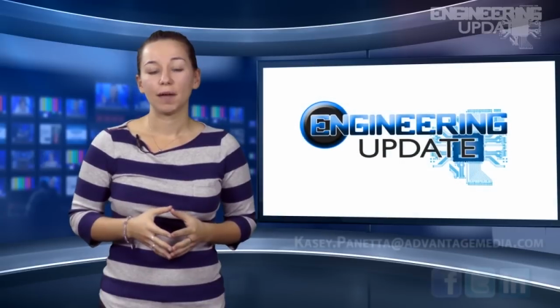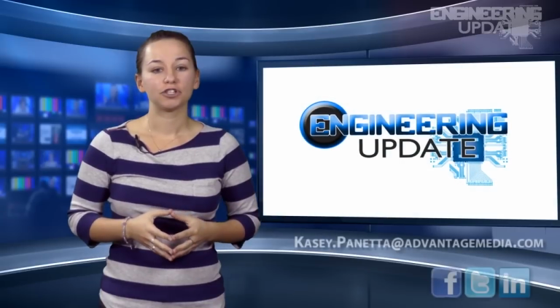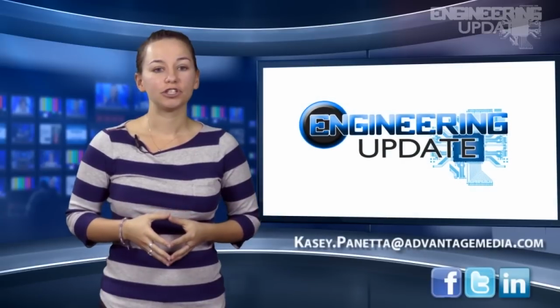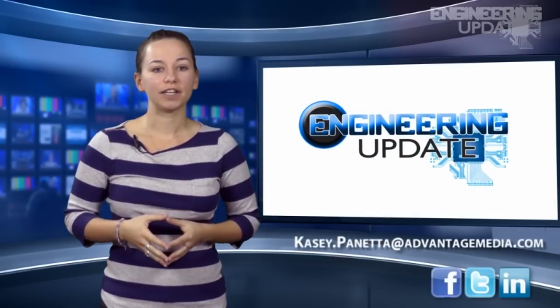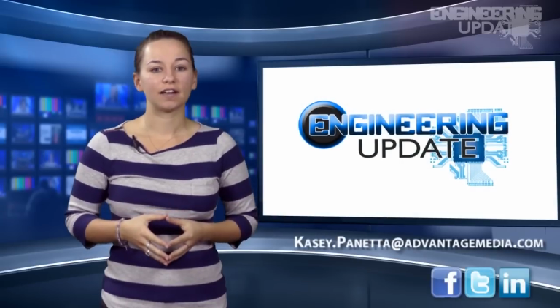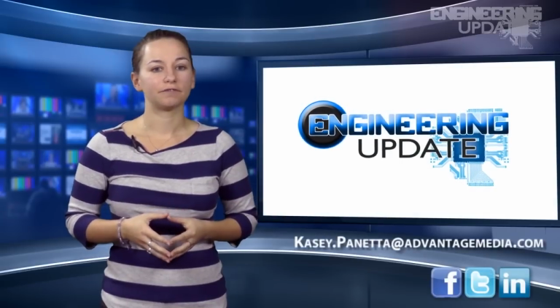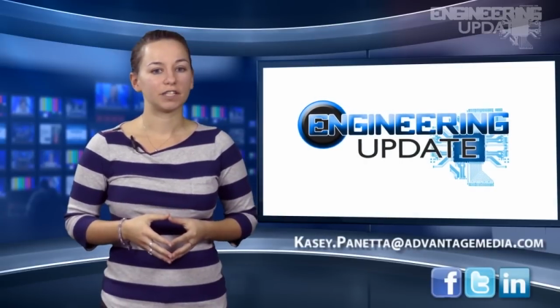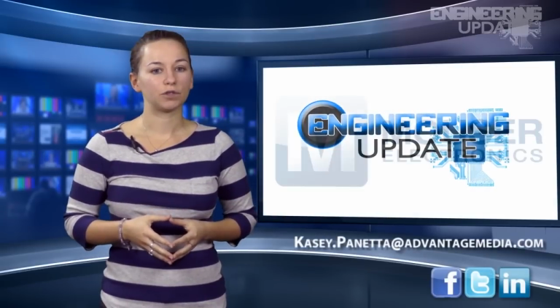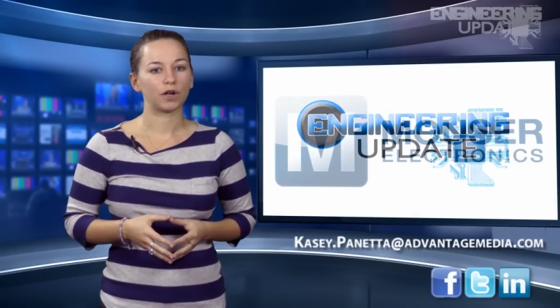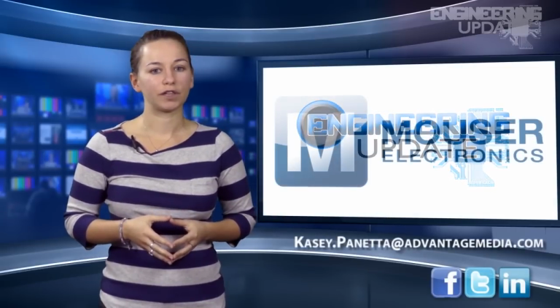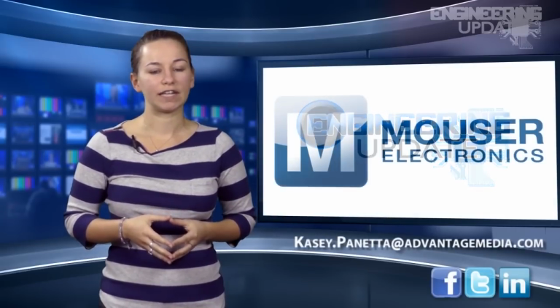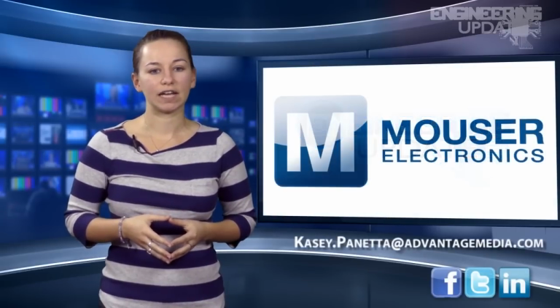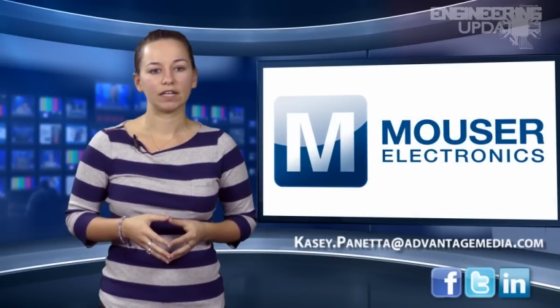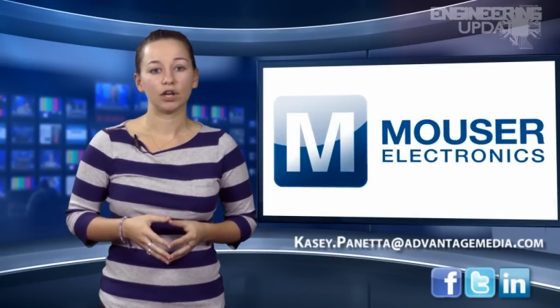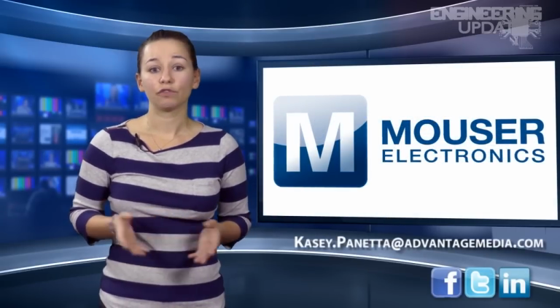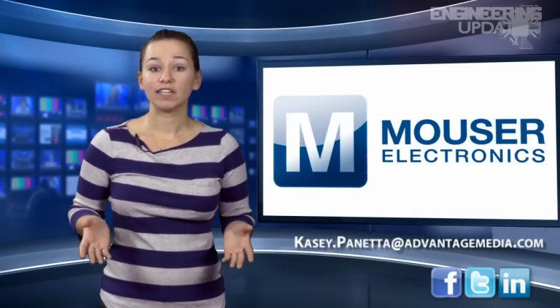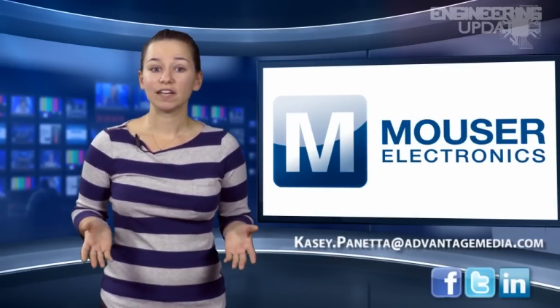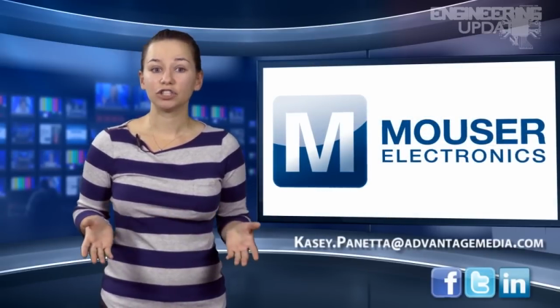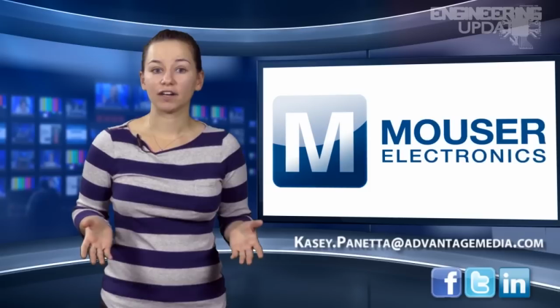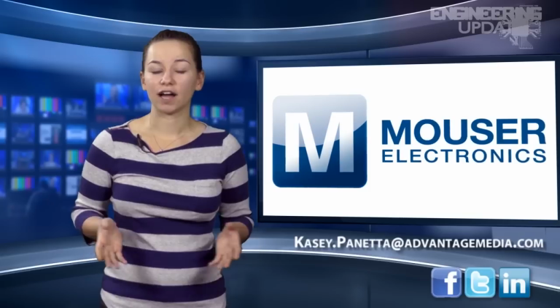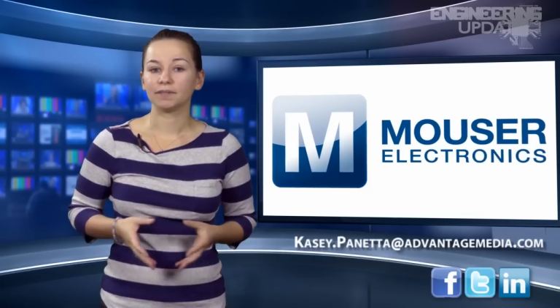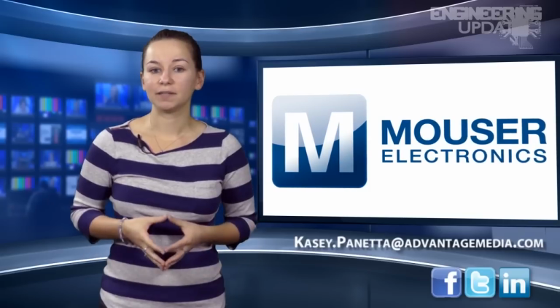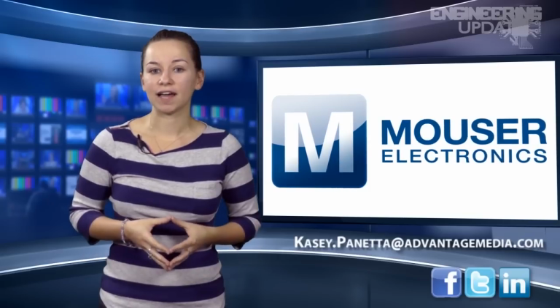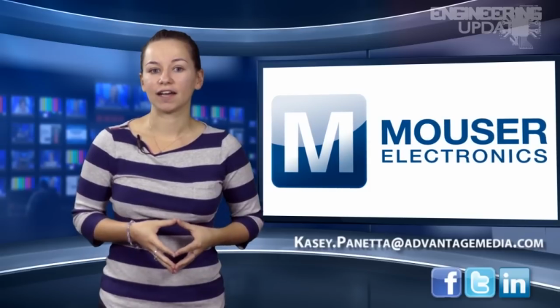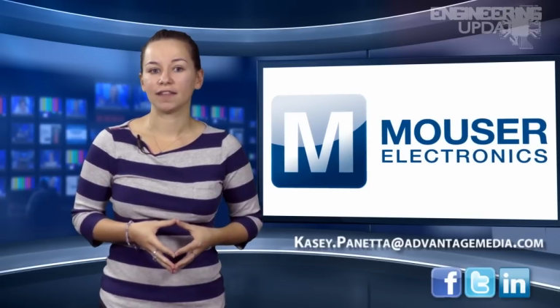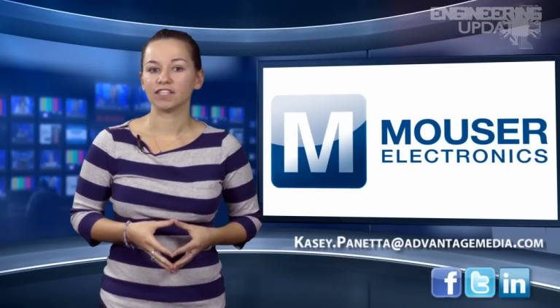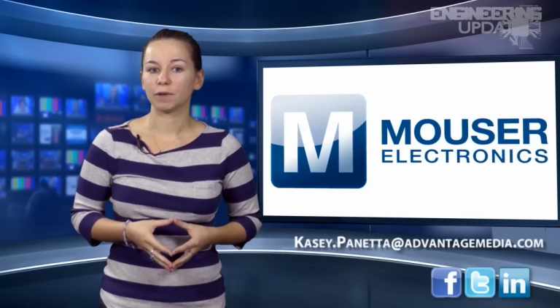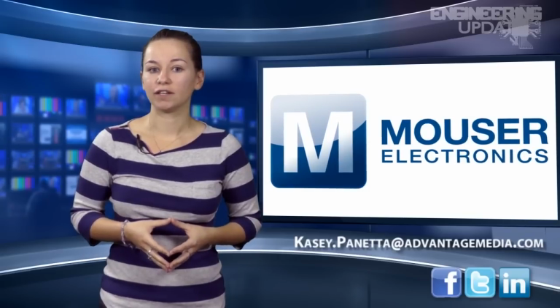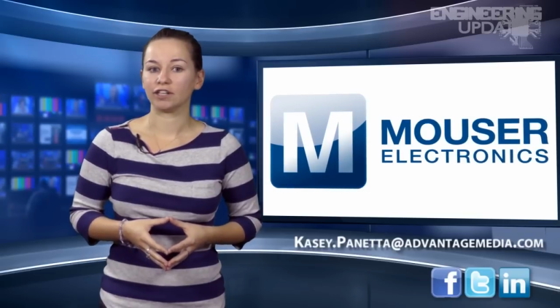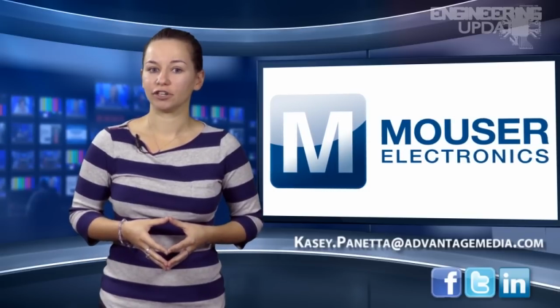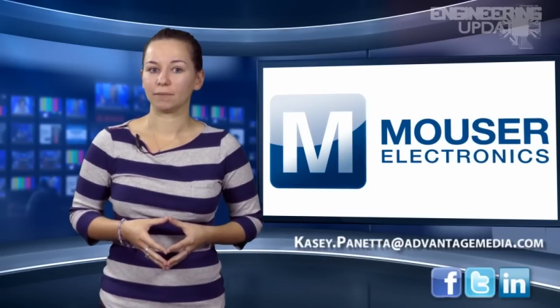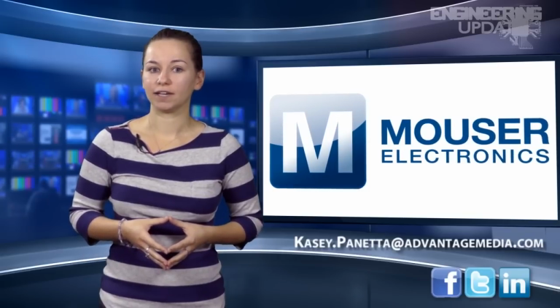Be sure to check in on Facebook, Twitter, and LinkedIn. For the UCN Channel, I'm Casey Panetta, and this has been your Engineering Update.